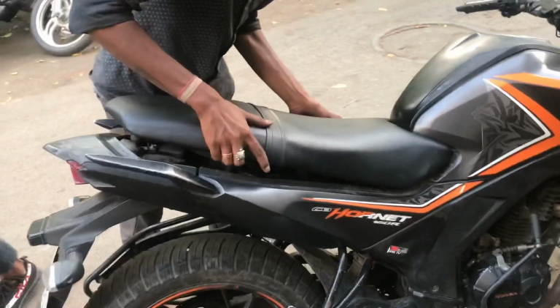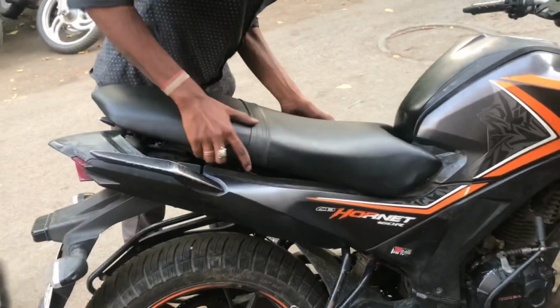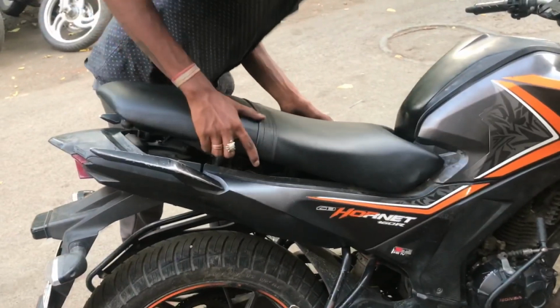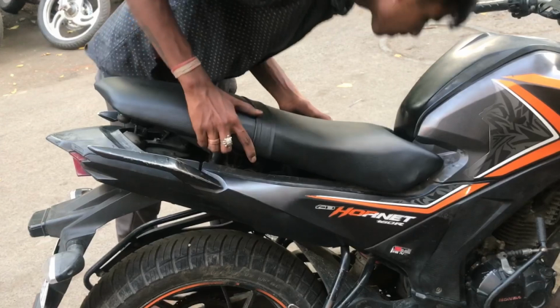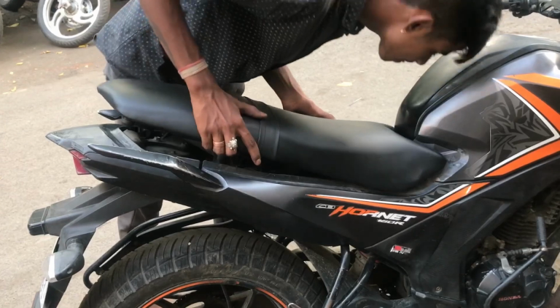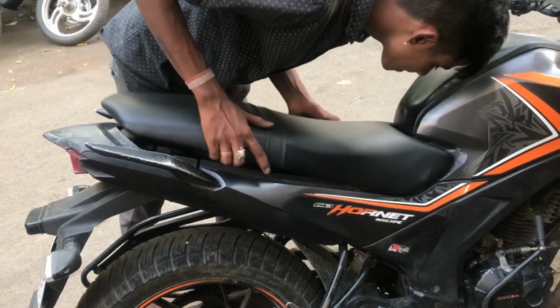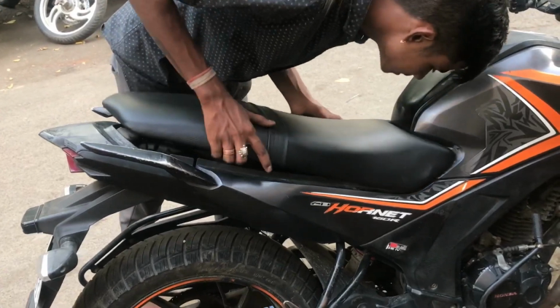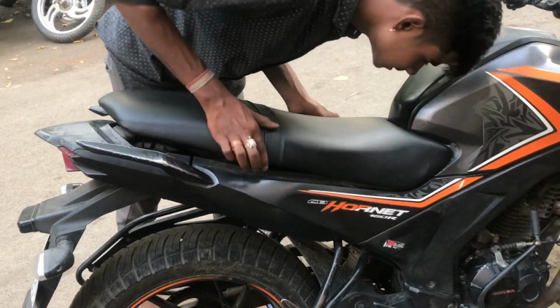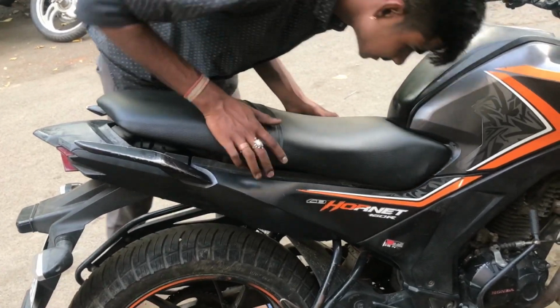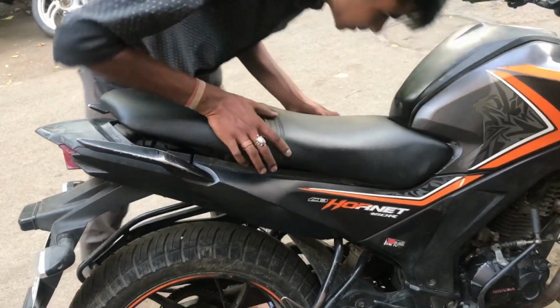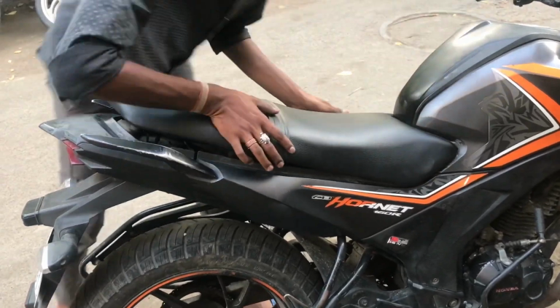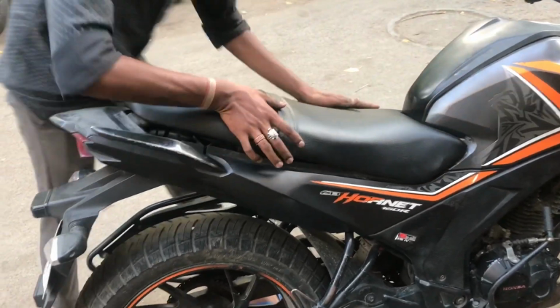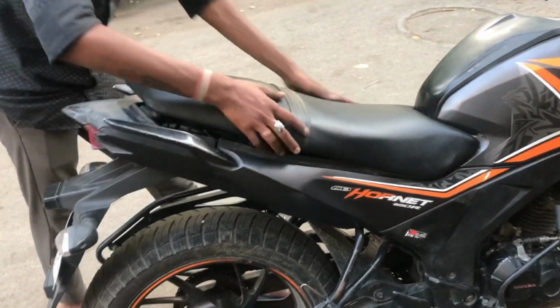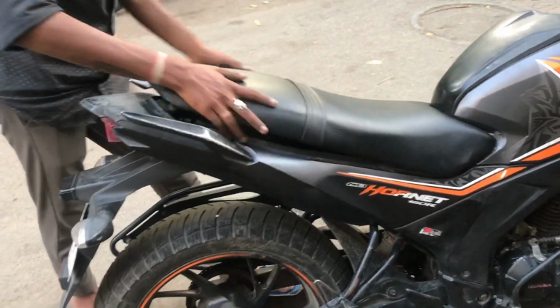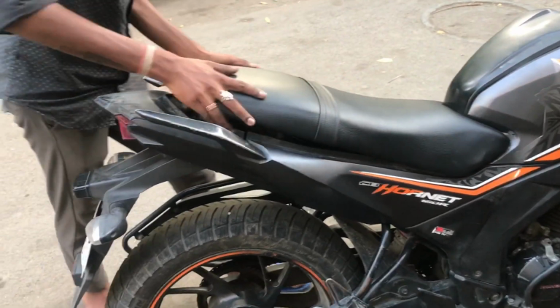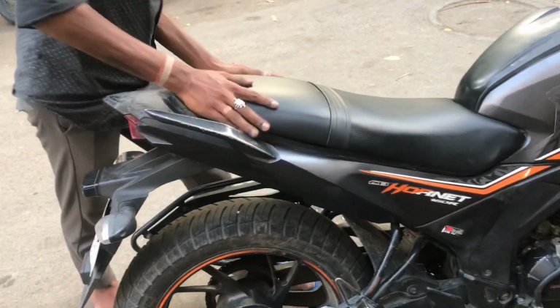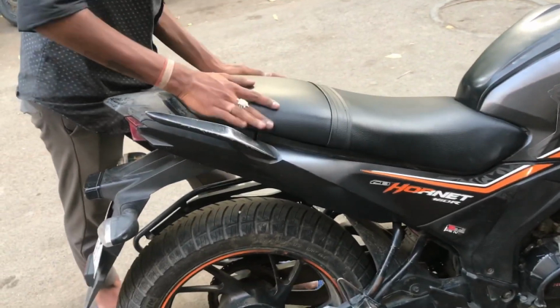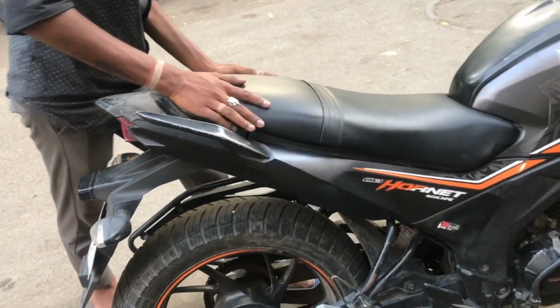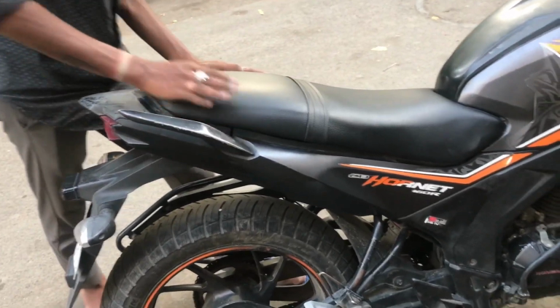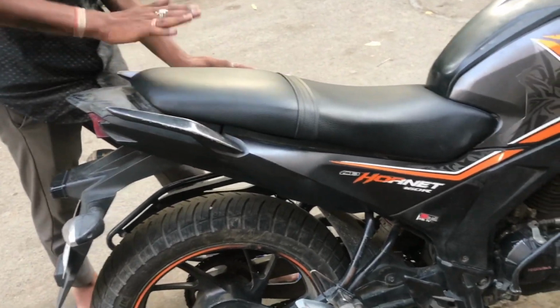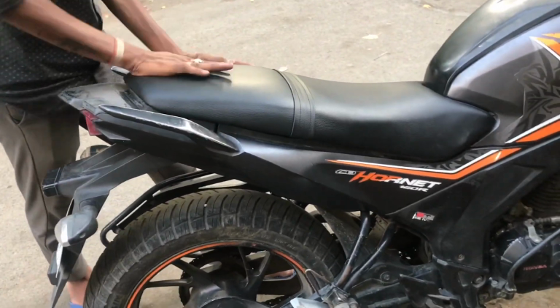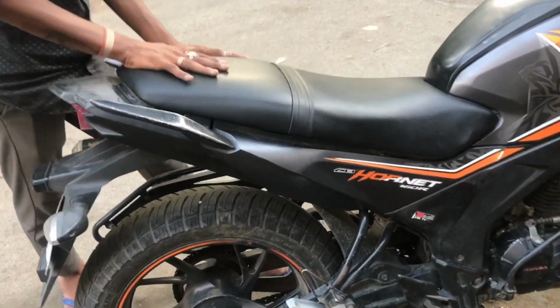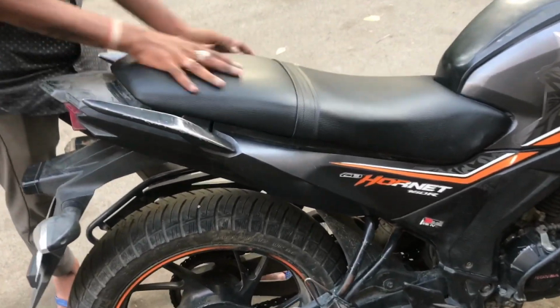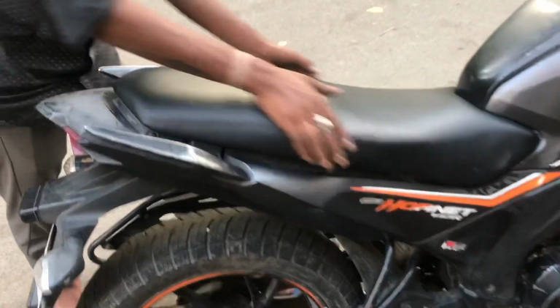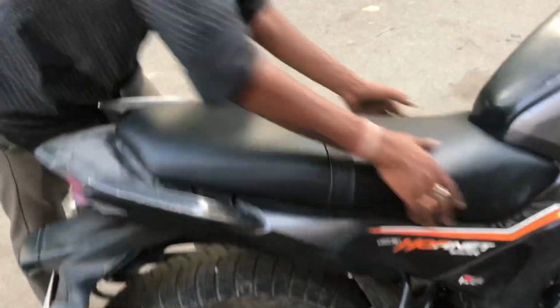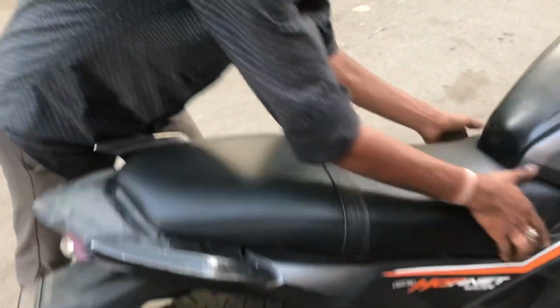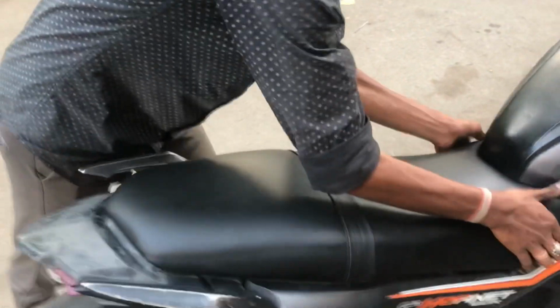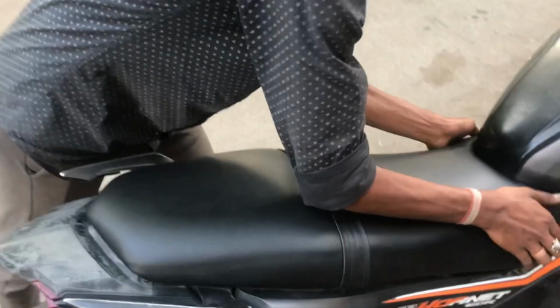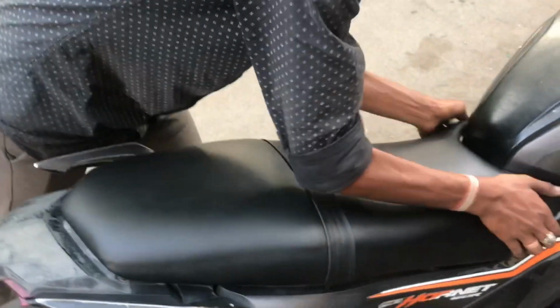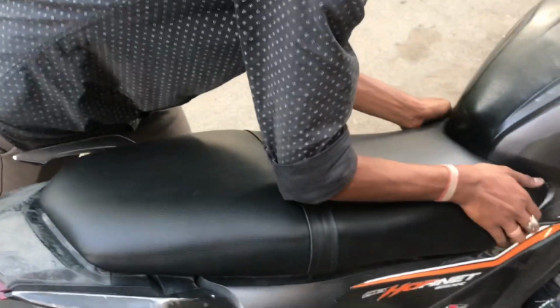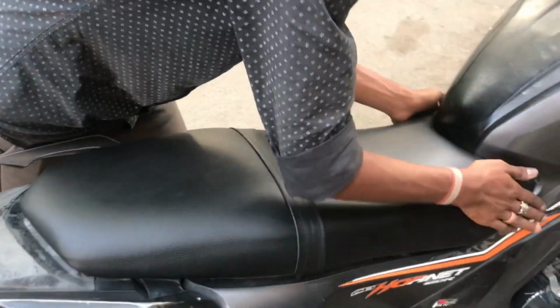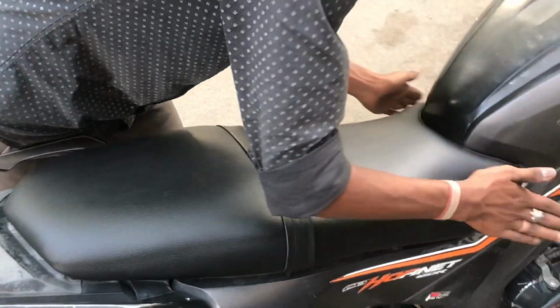You can see how much better it looks now, and you can see a lot of good foam here.